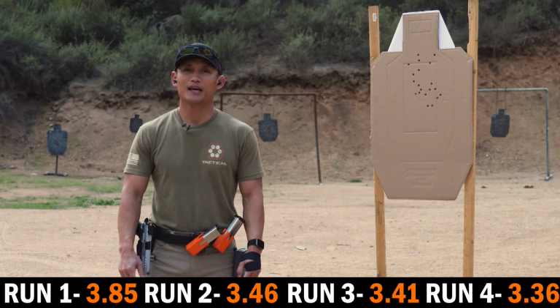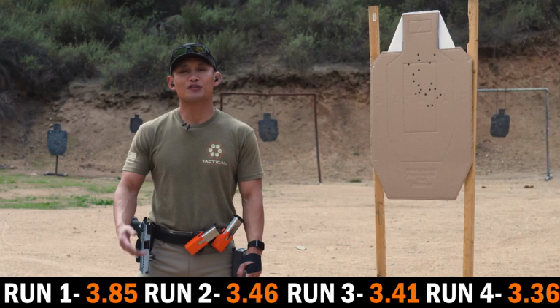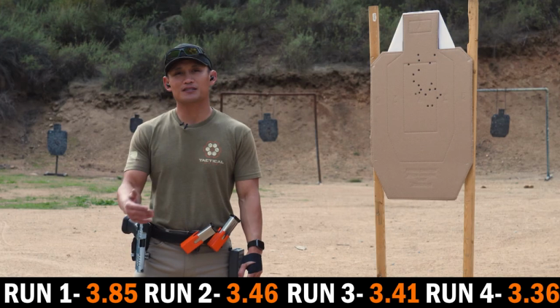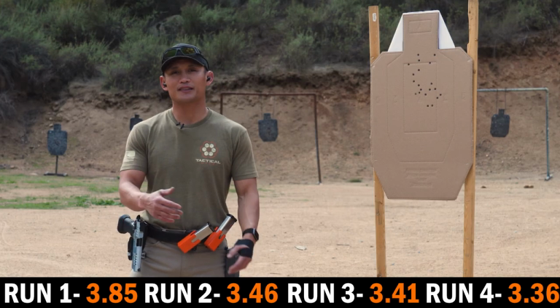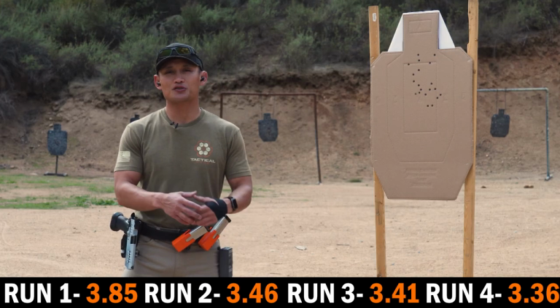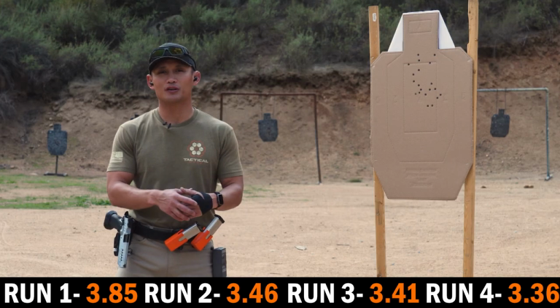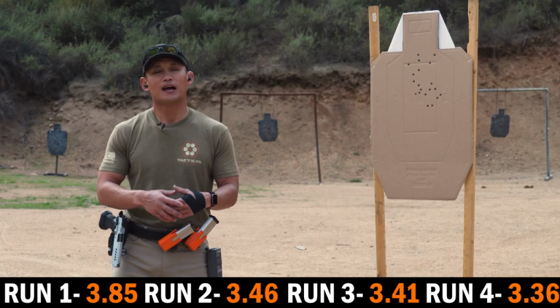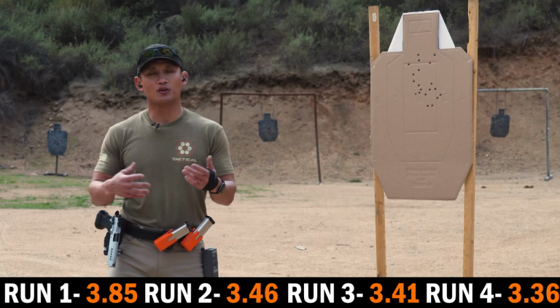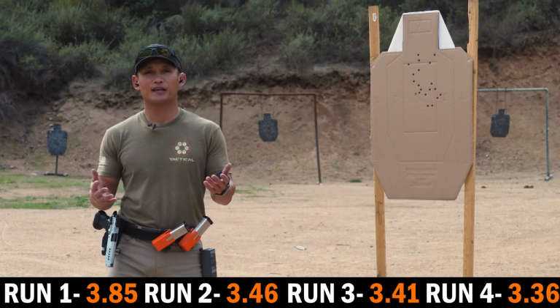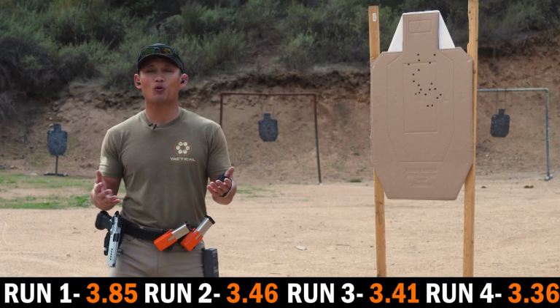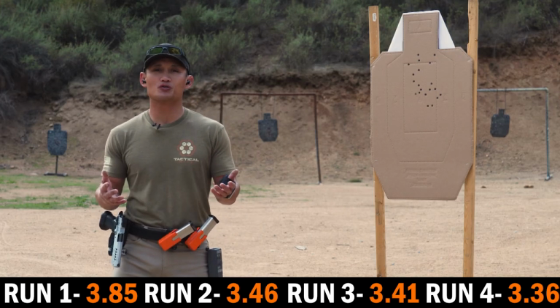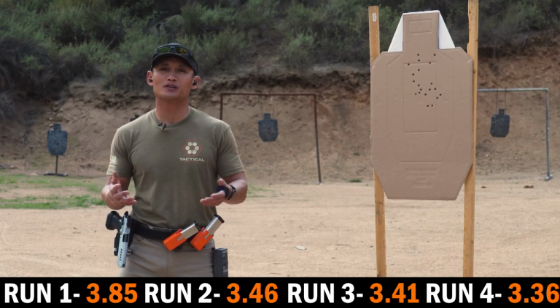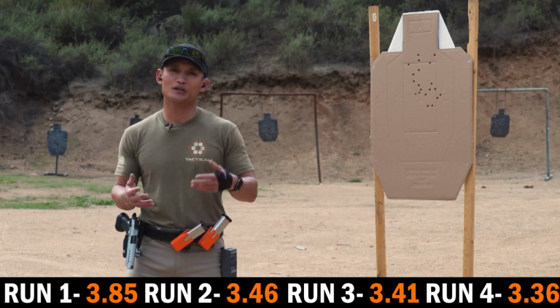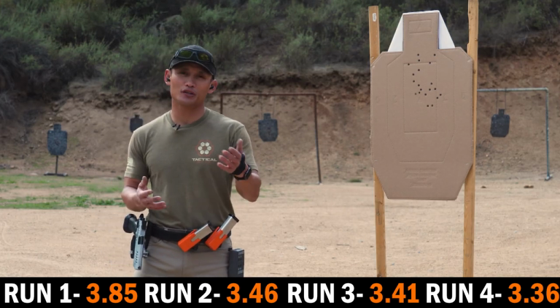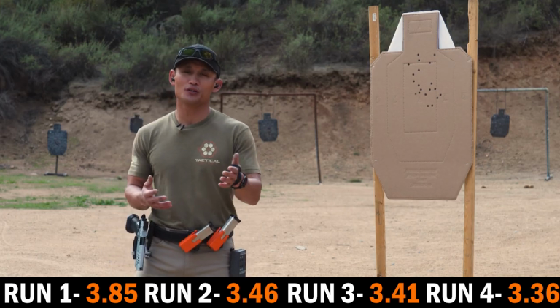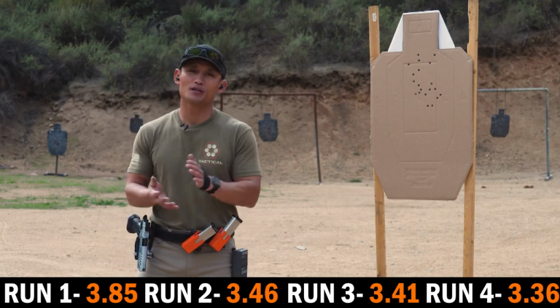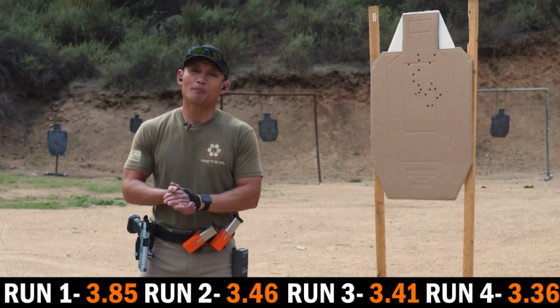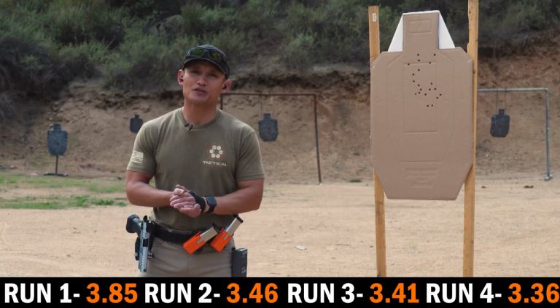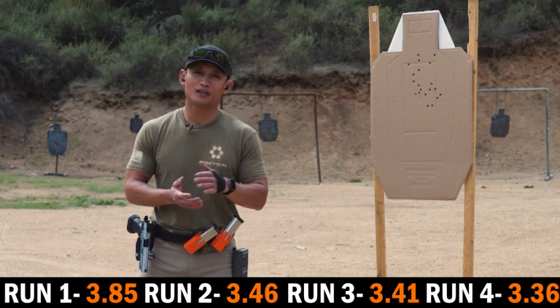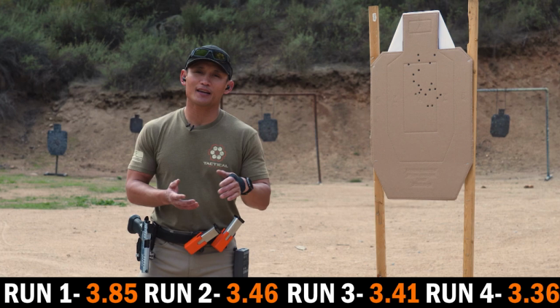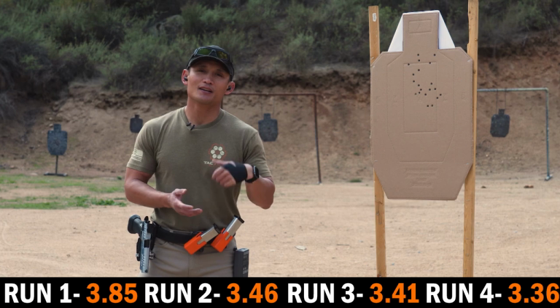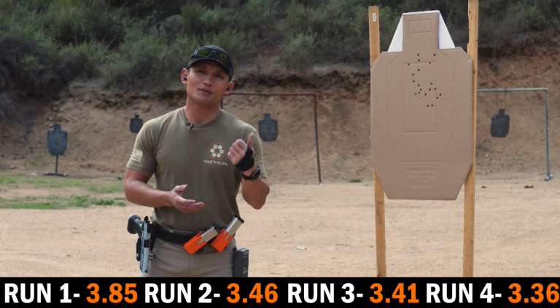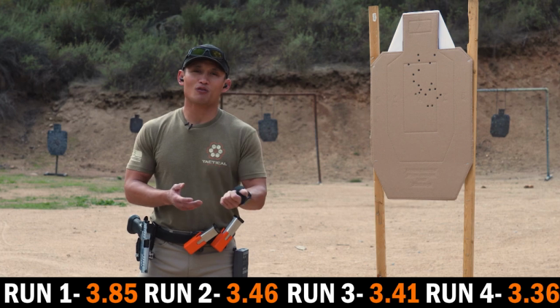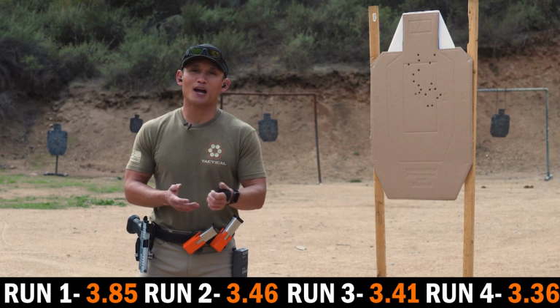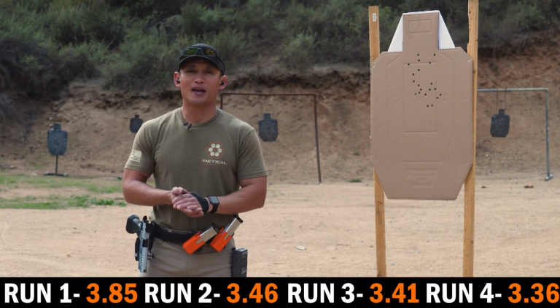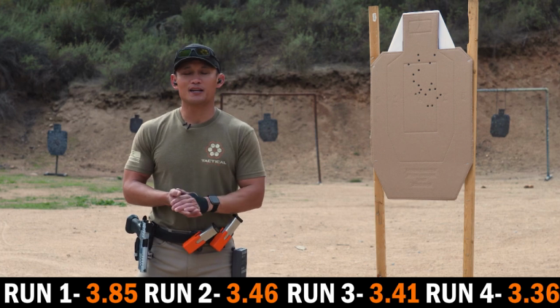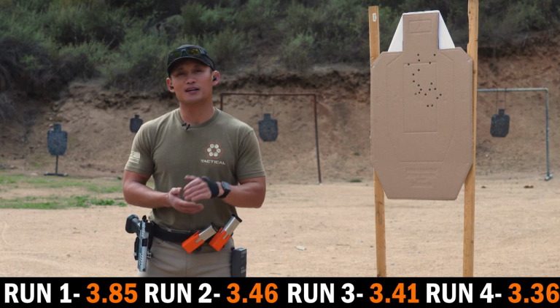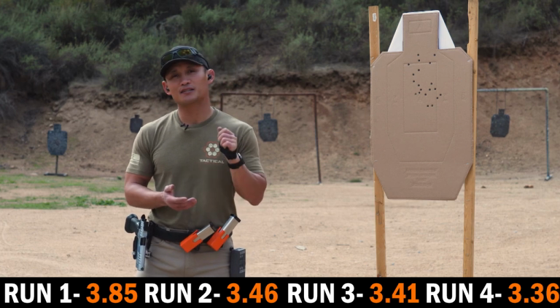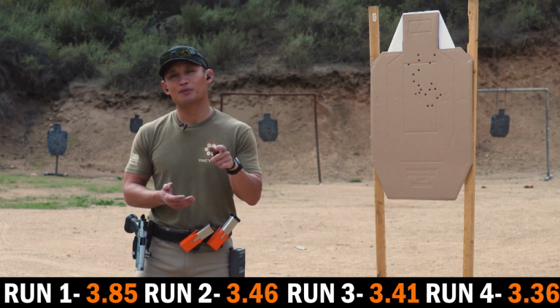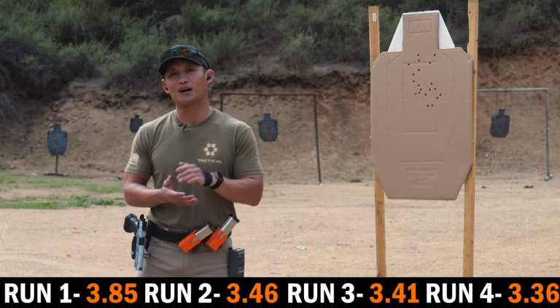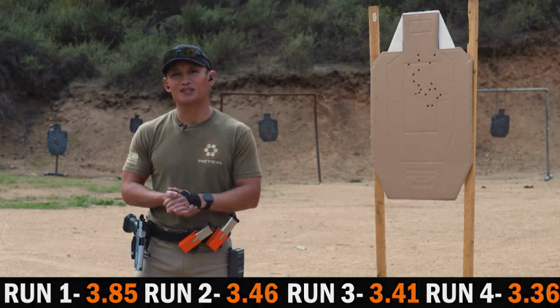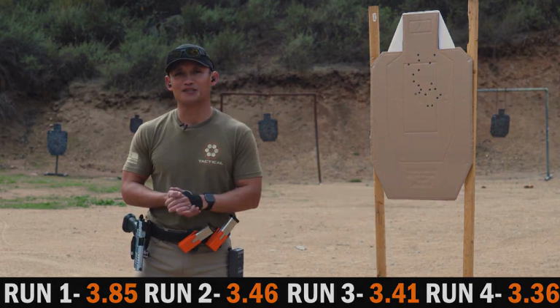If you guys like this drill and want to get more drills you can use, make sure to like, subscribe, and hit us up in the comments section.